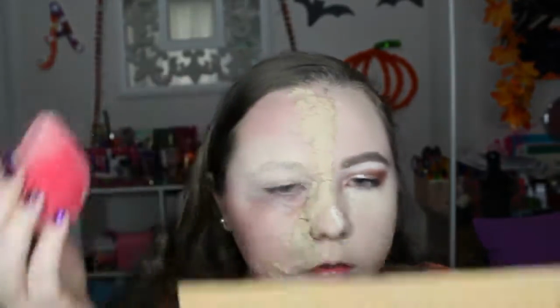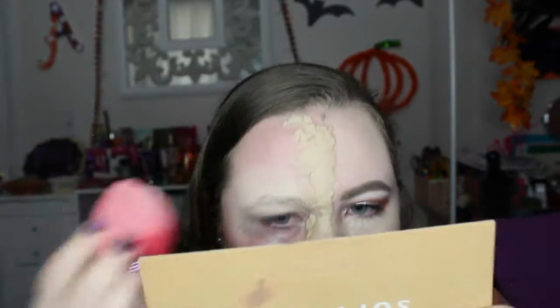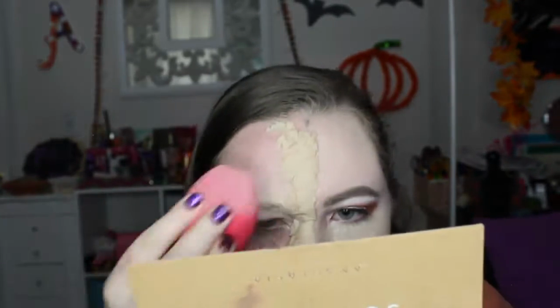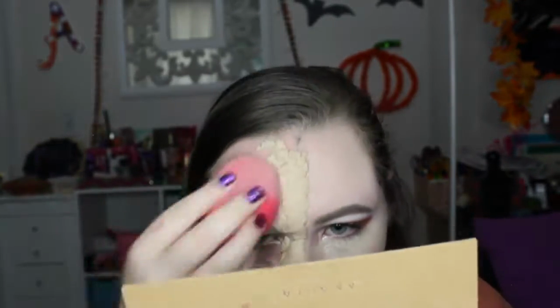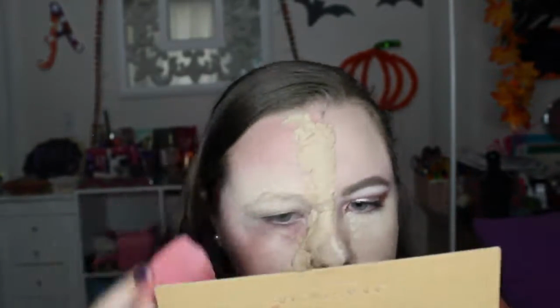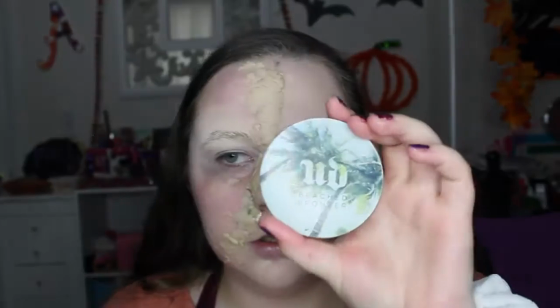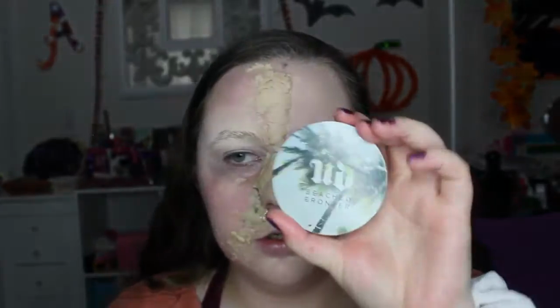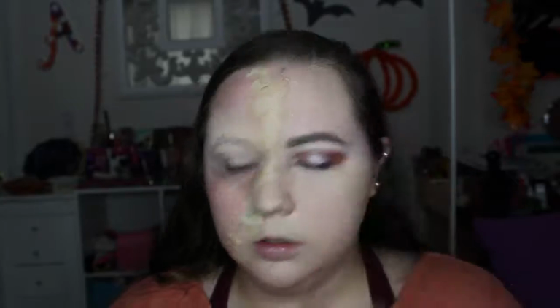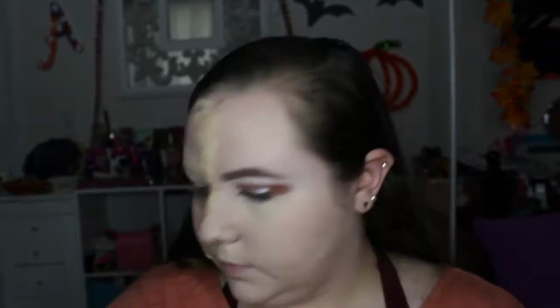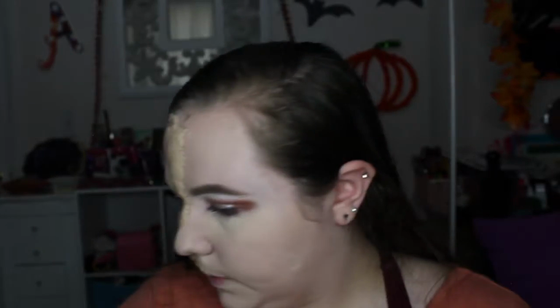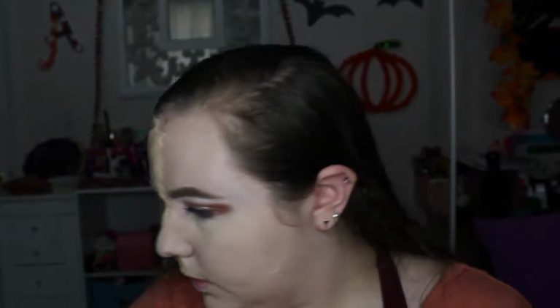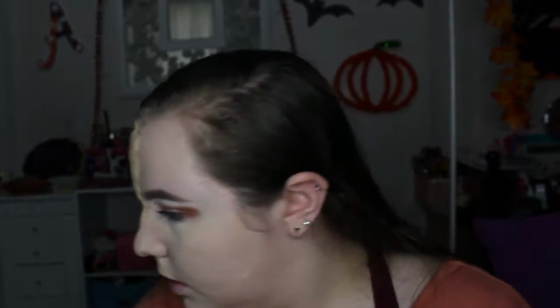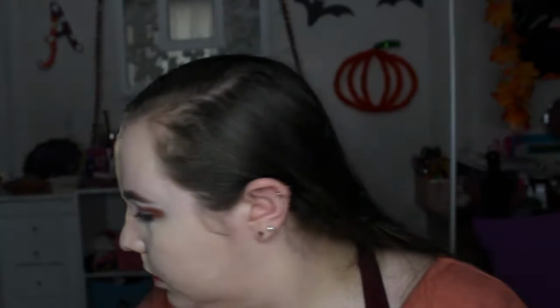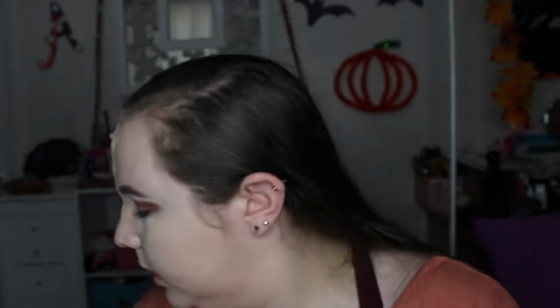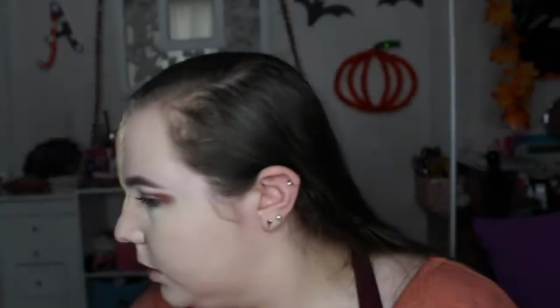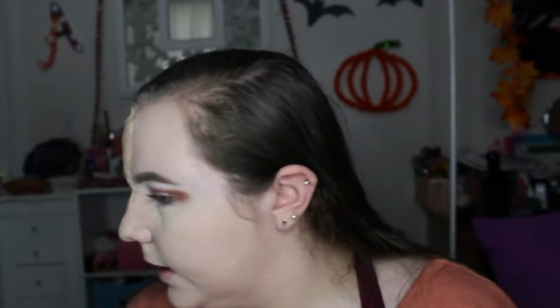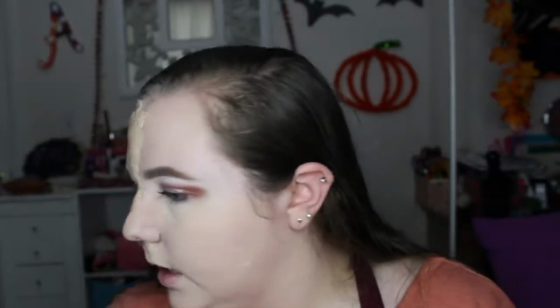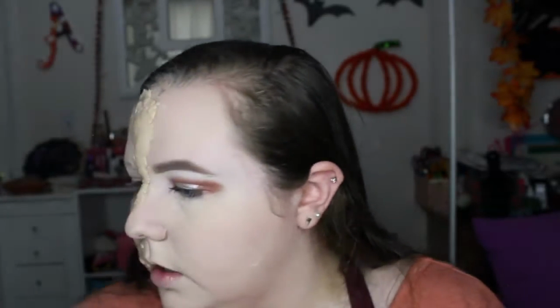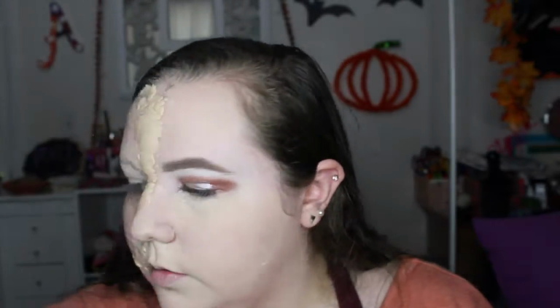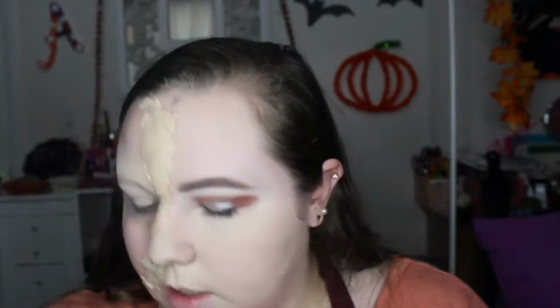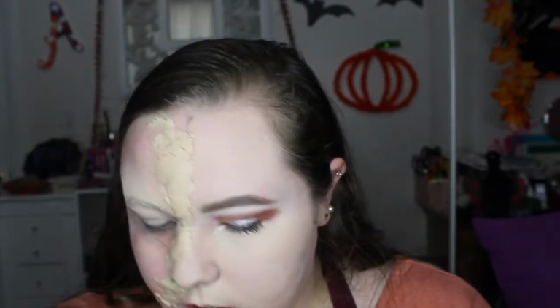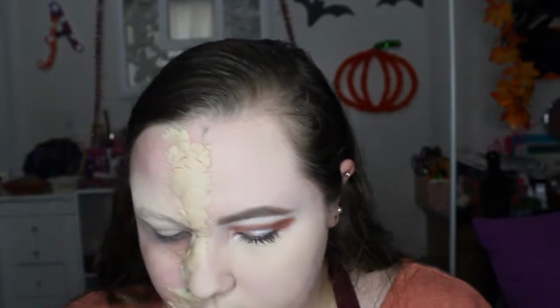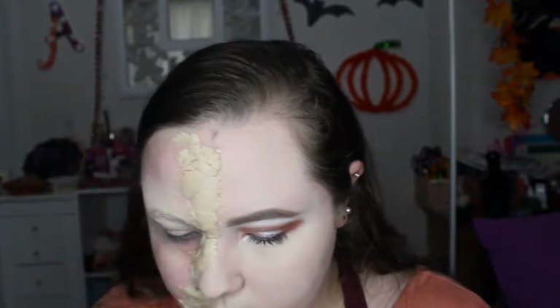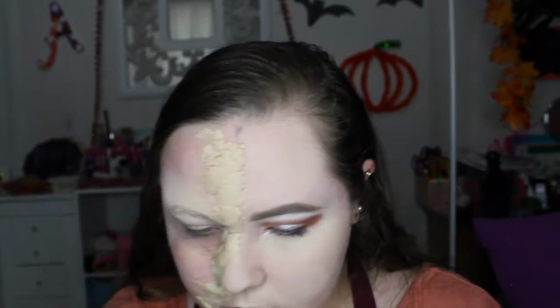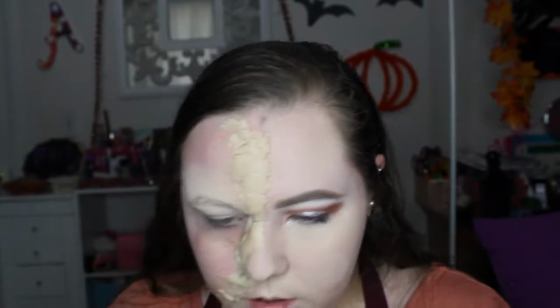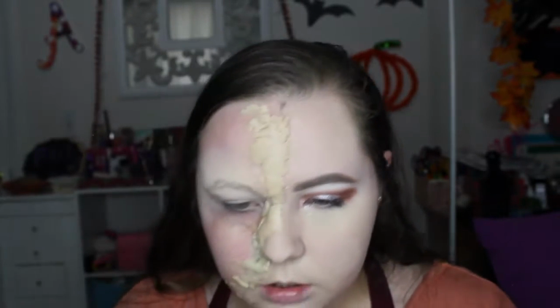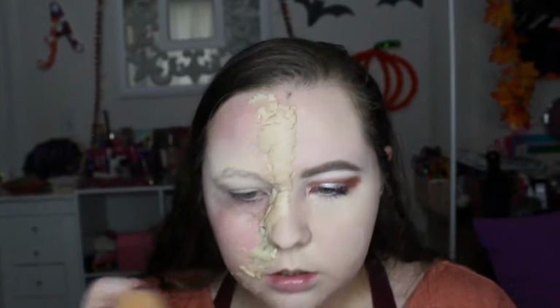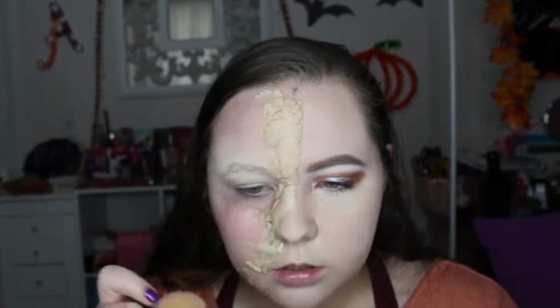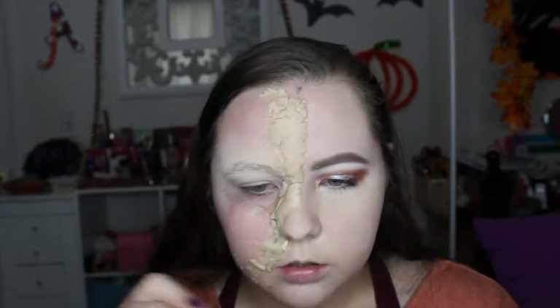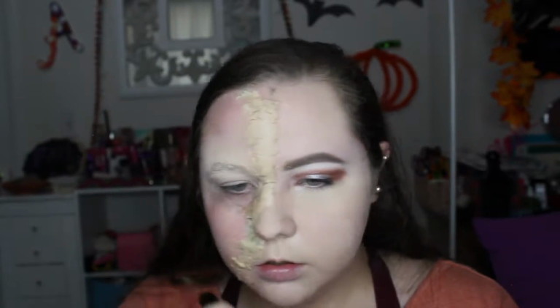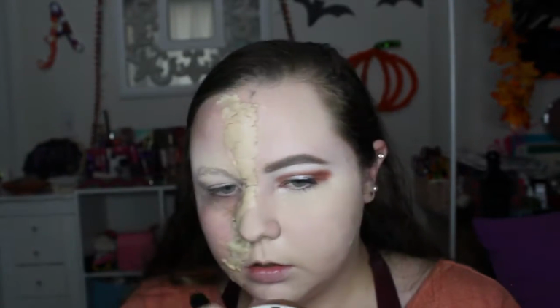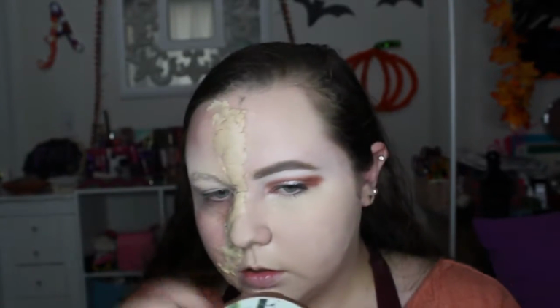Now I'm going with bronzer on one side of my face — this is our Nikkia Joy Beach Bronzer.